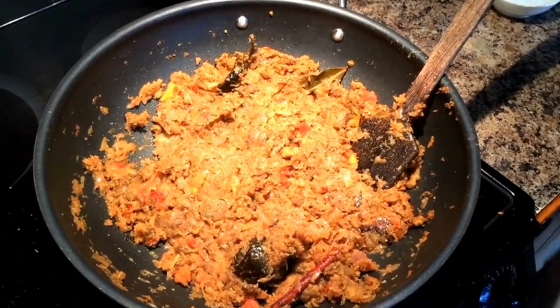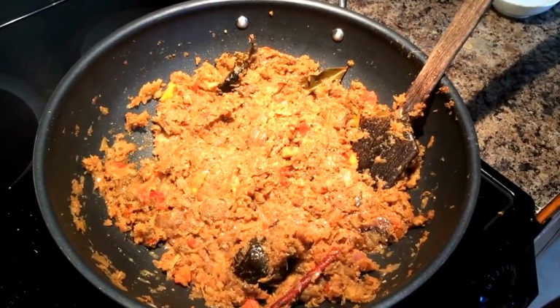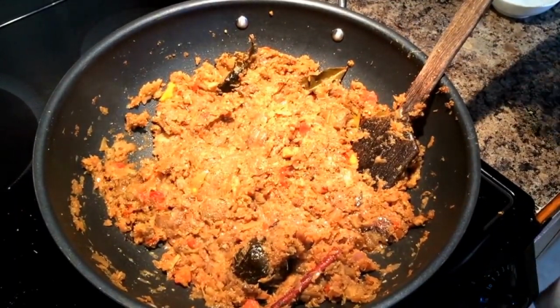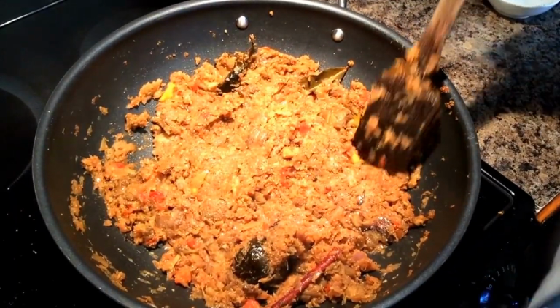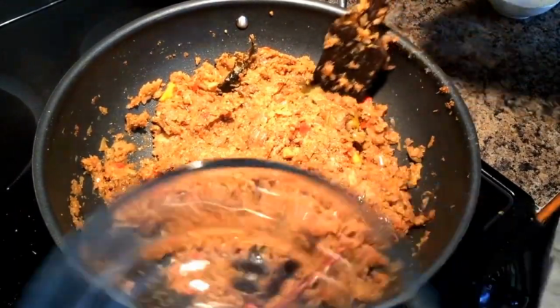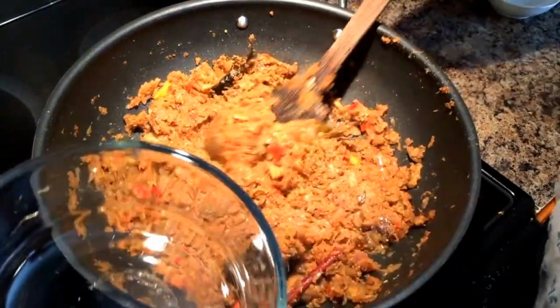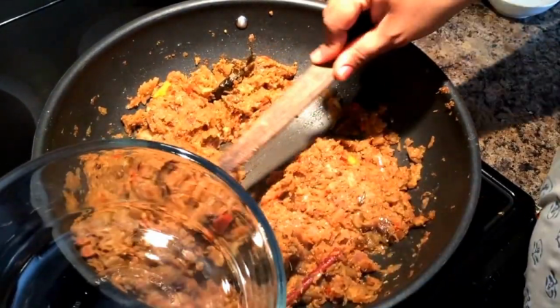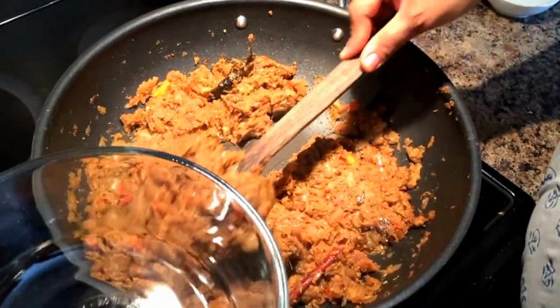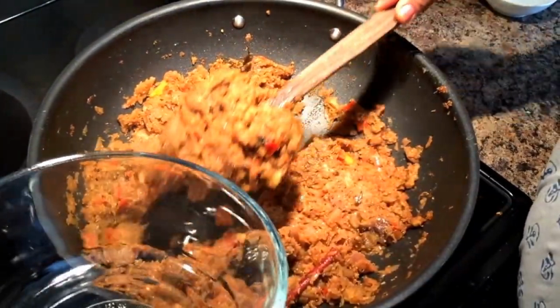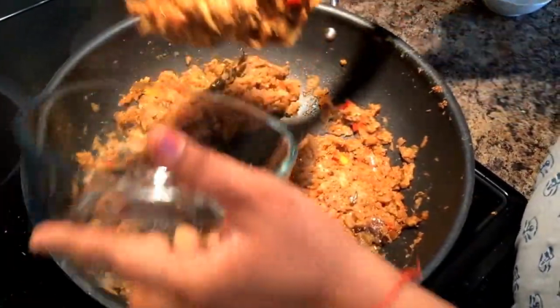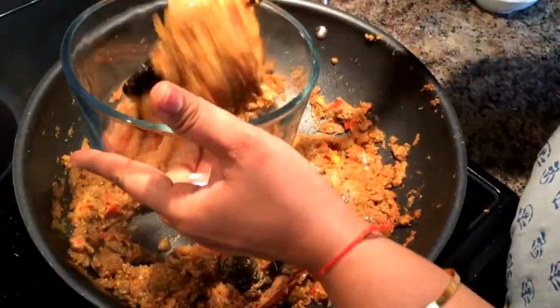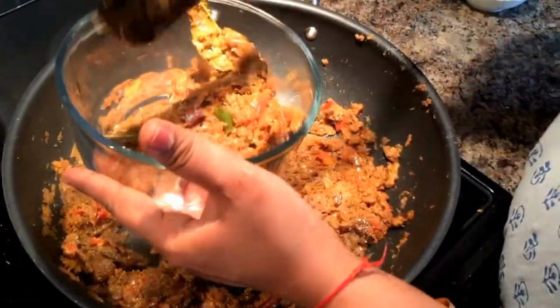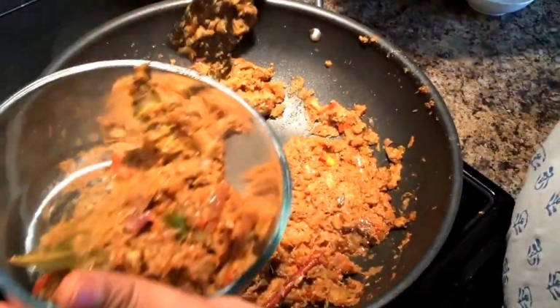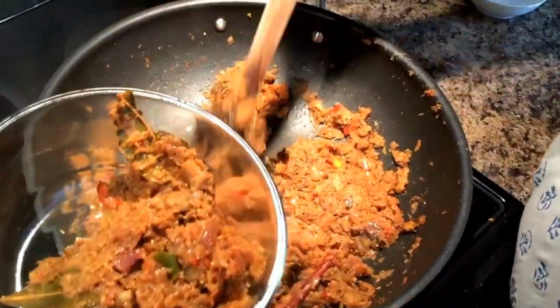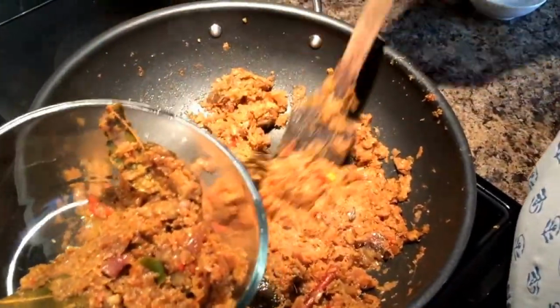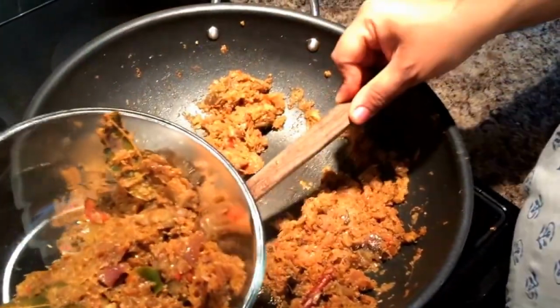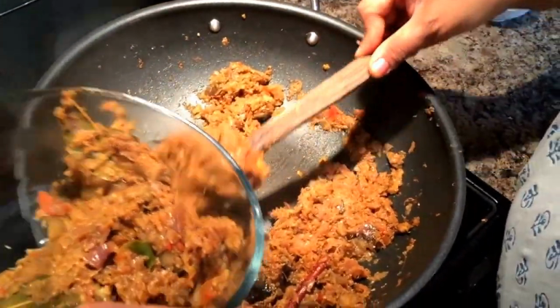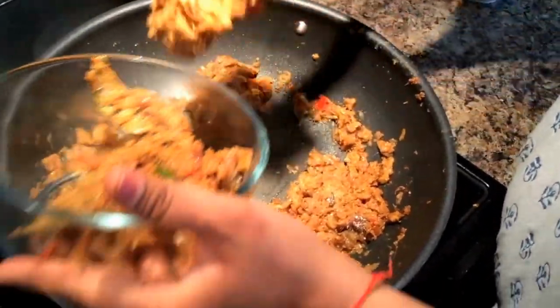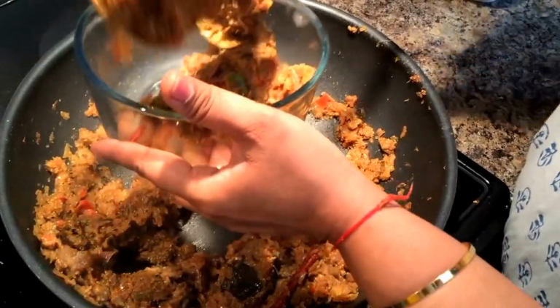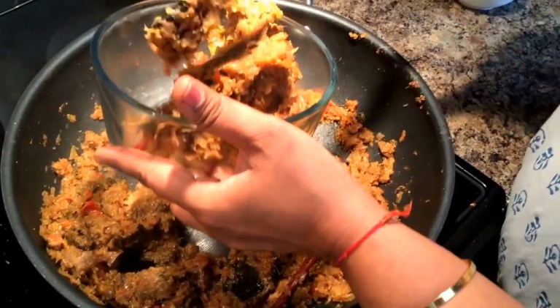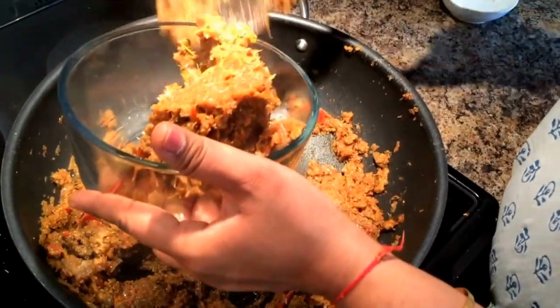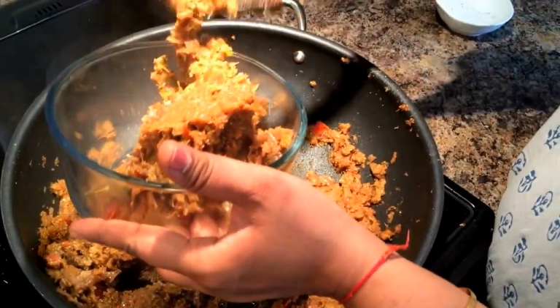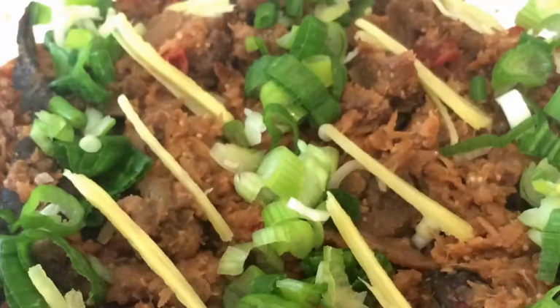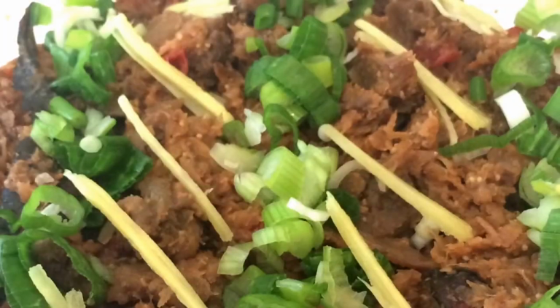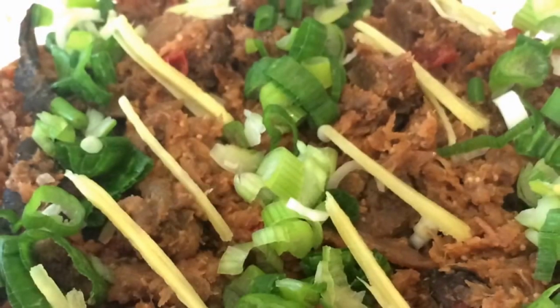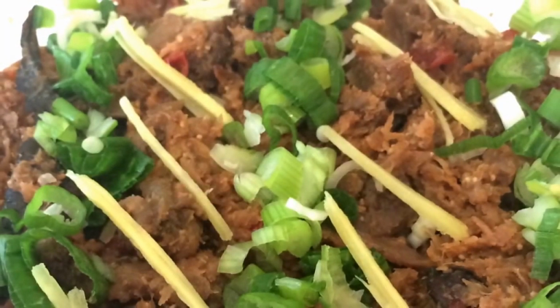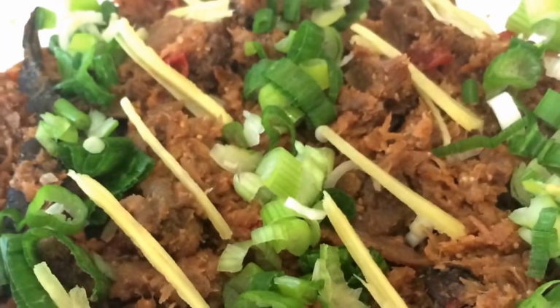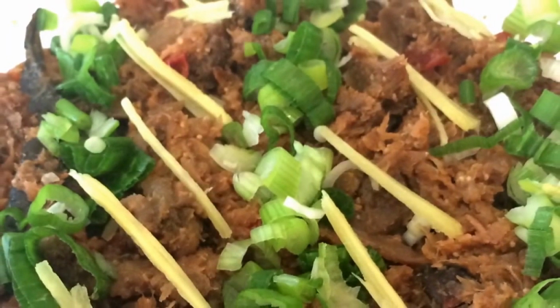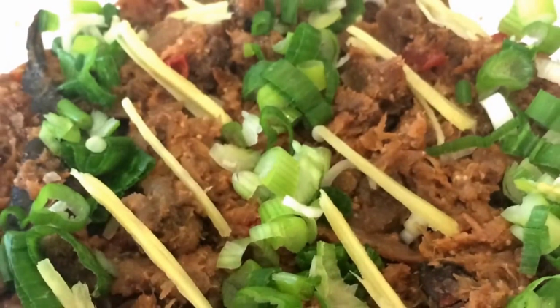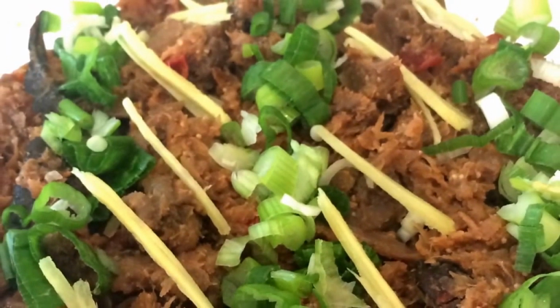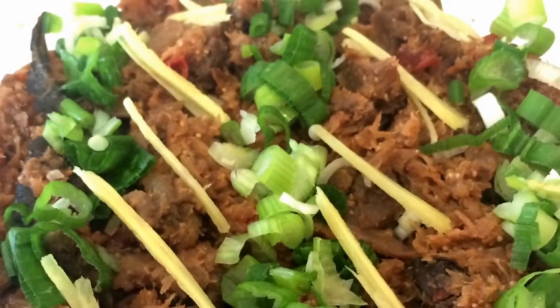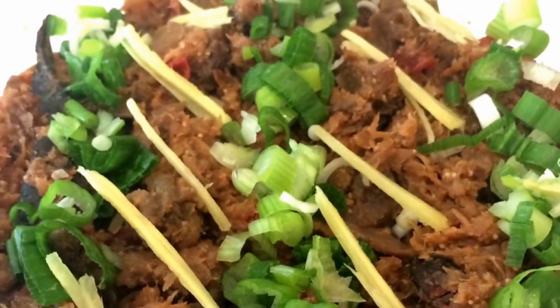So this is how quick this recipe is — it's ready to serve. Enjoy and subscribe to my YouTube channel.